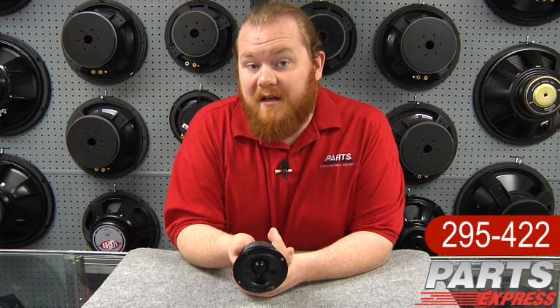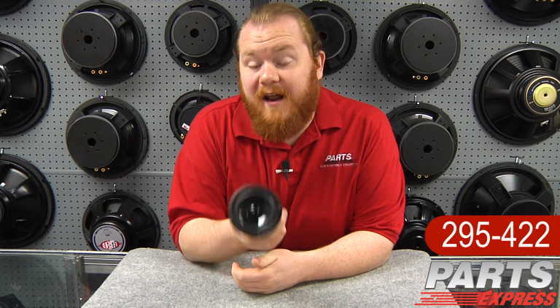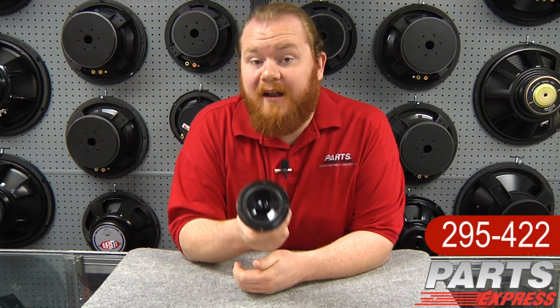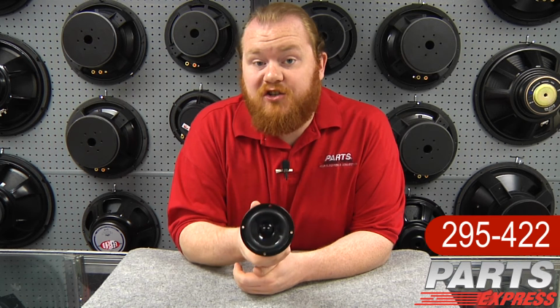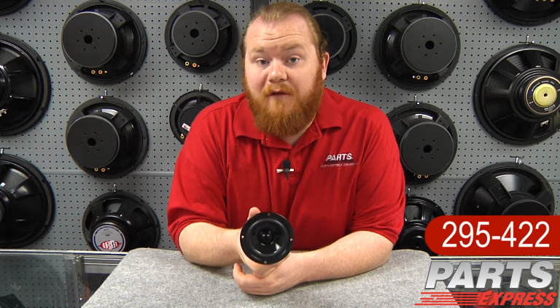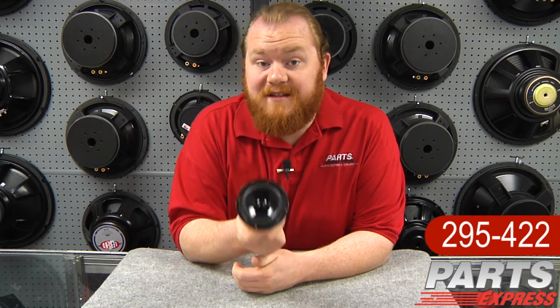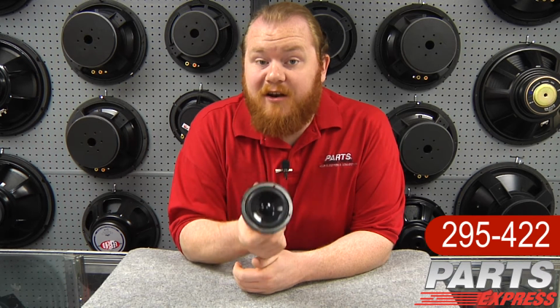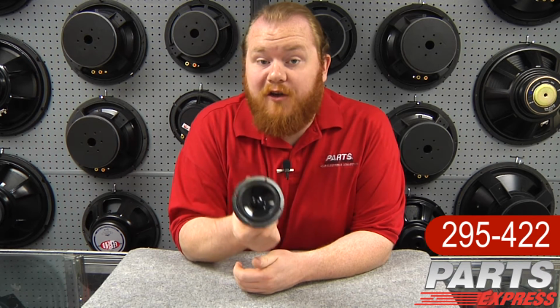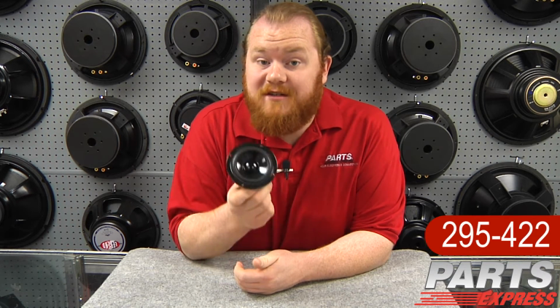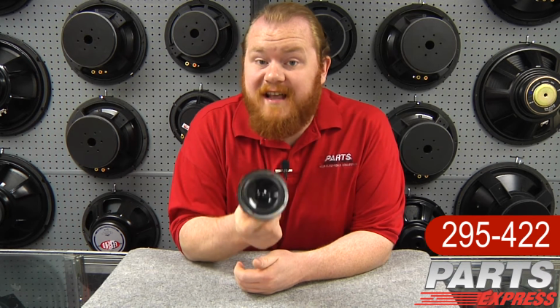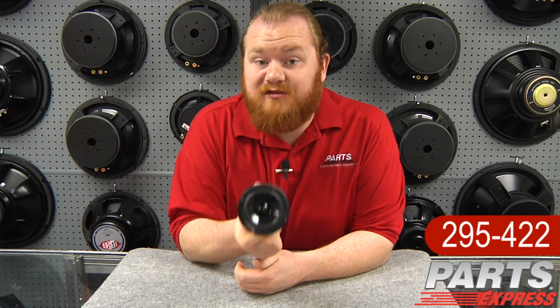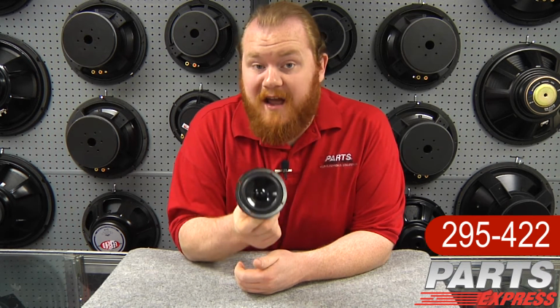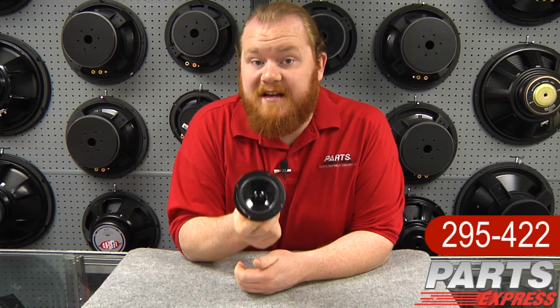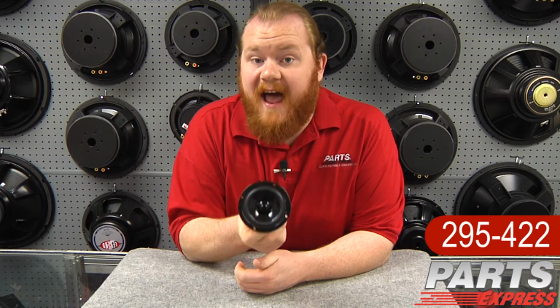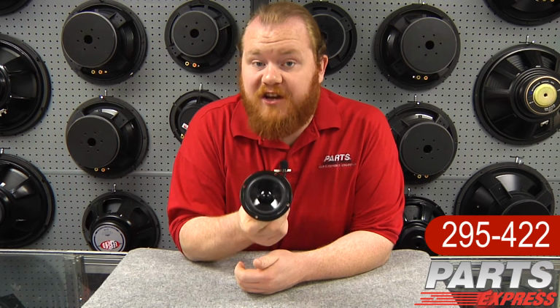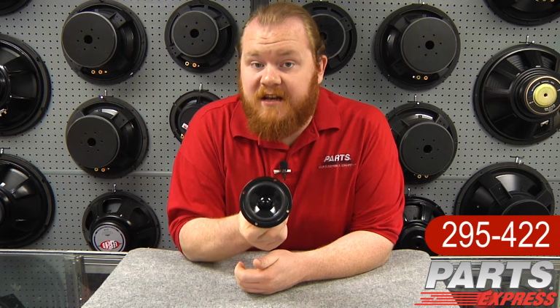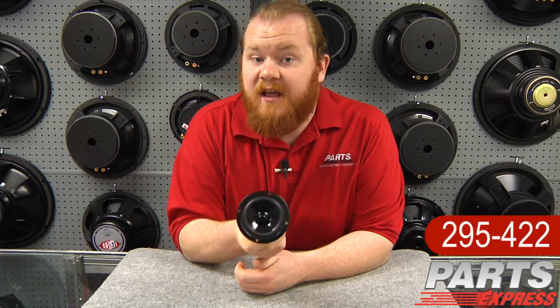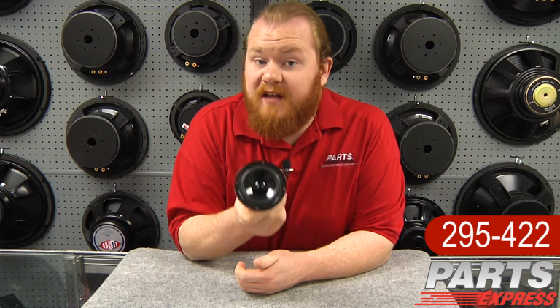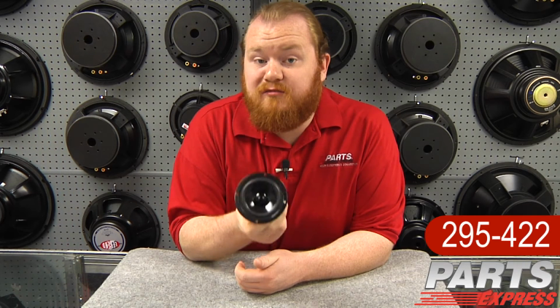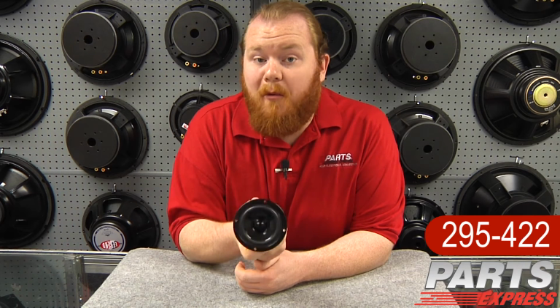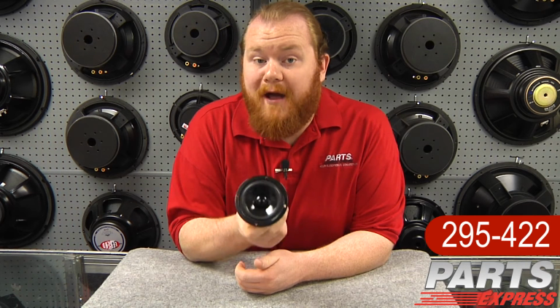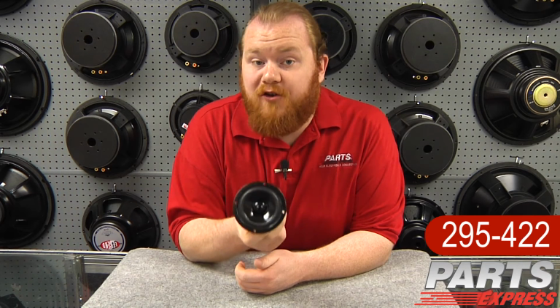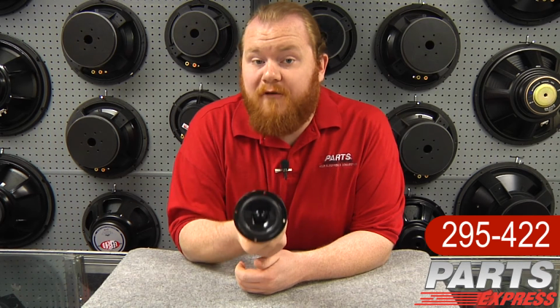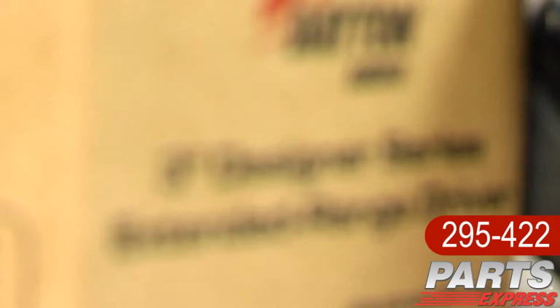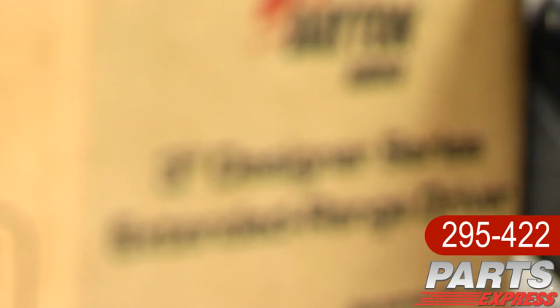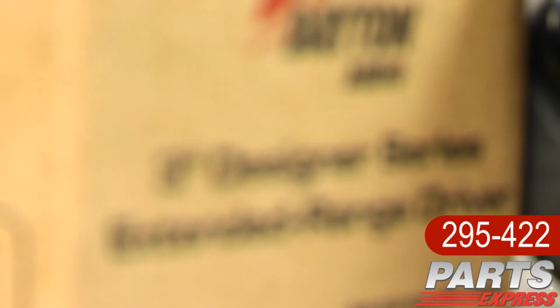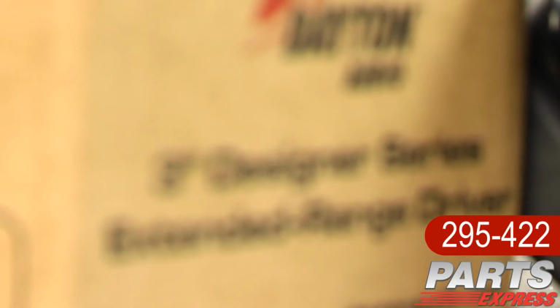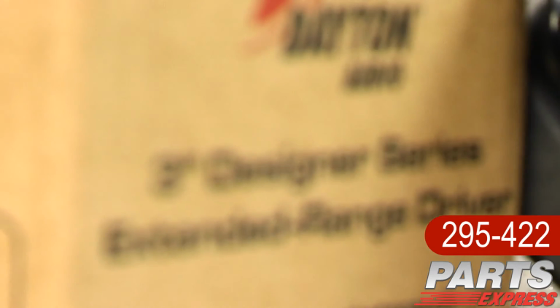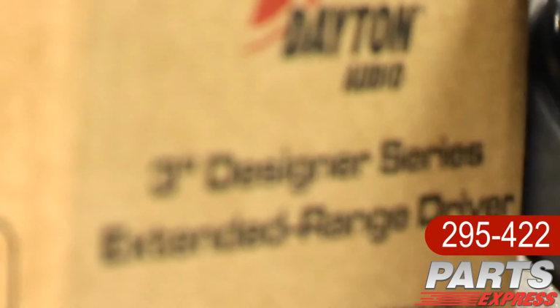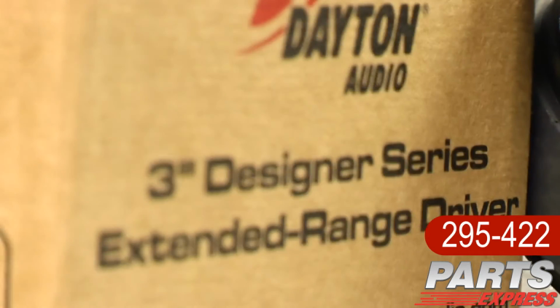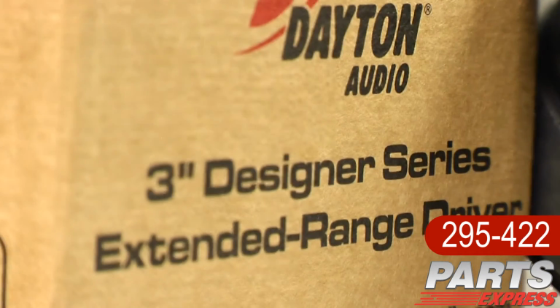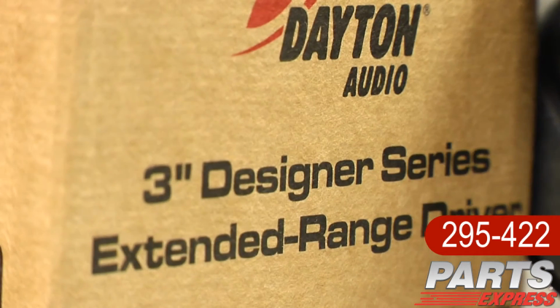Today I'd like to show off the Dayton Audio DS90-8. It's a small but mighty driver that's part of the Designer Series from Dayton Audio.